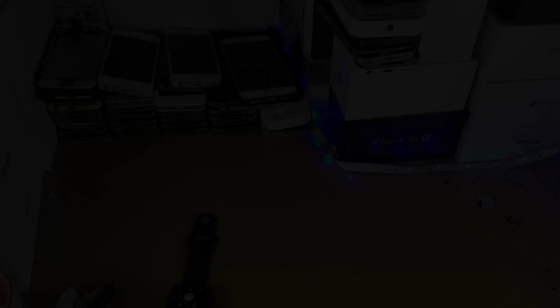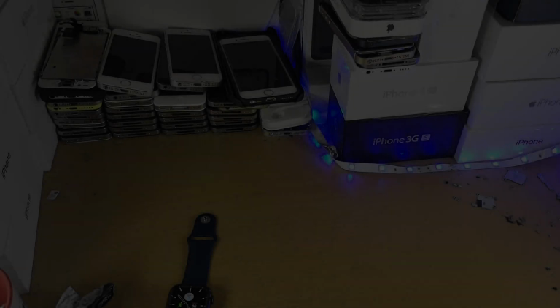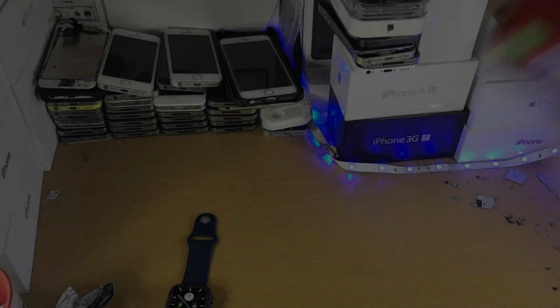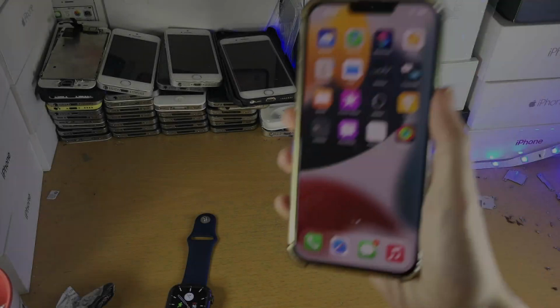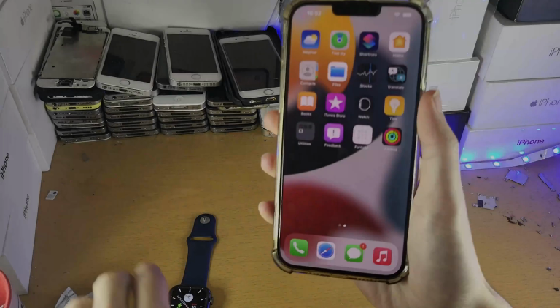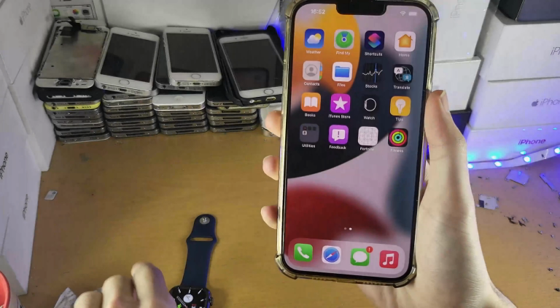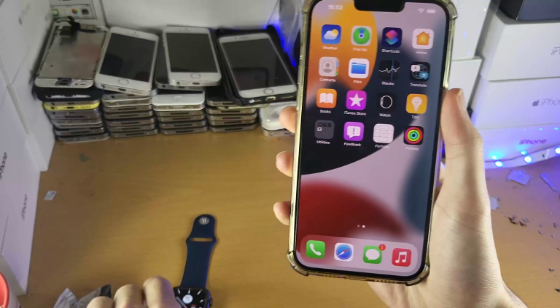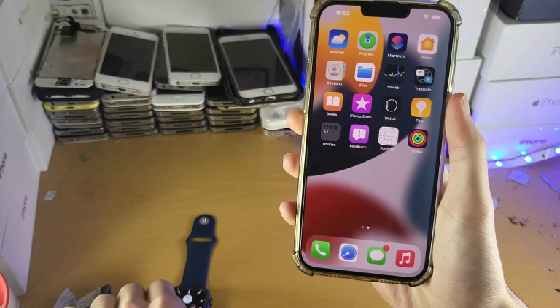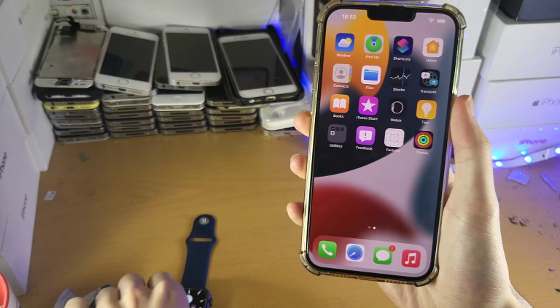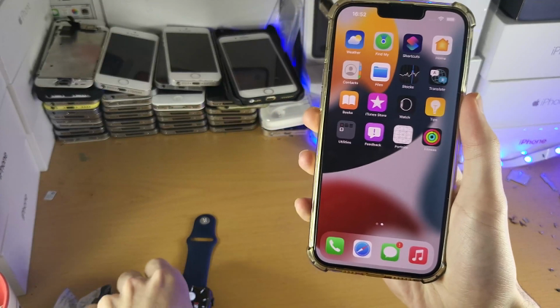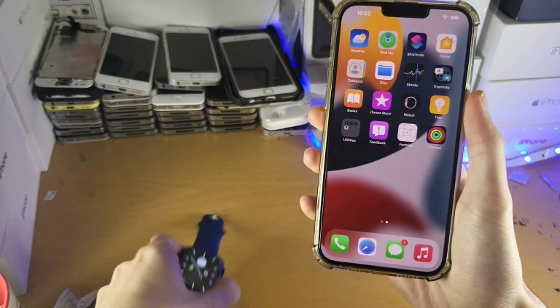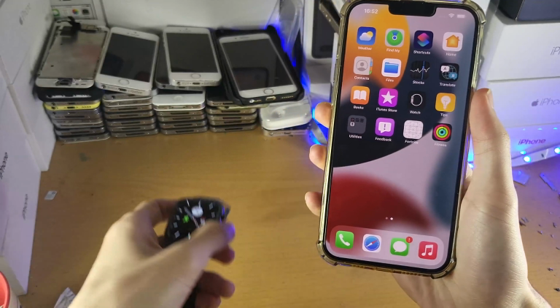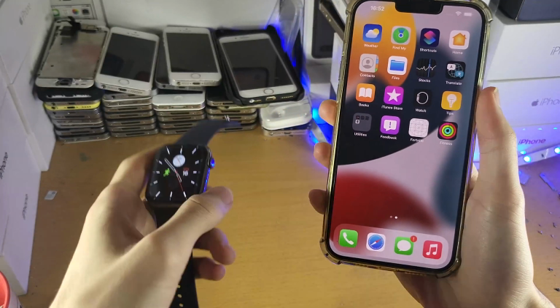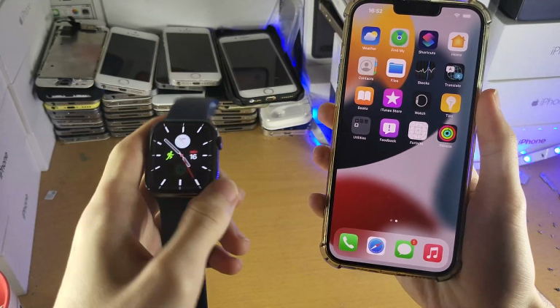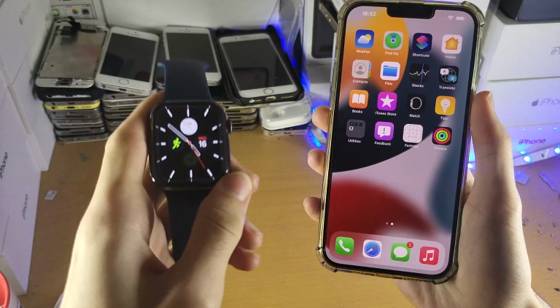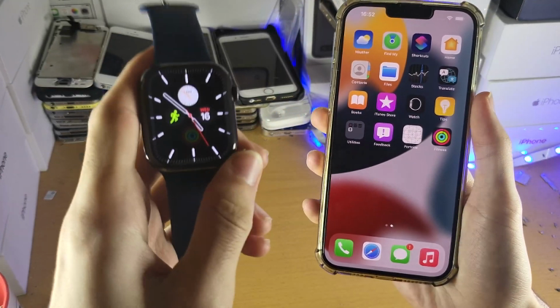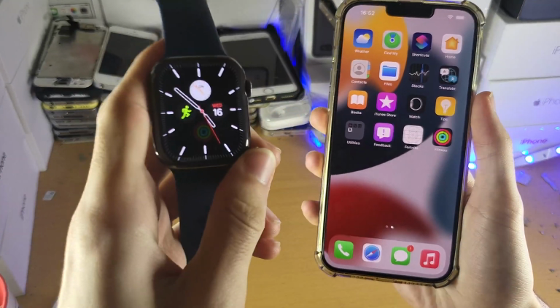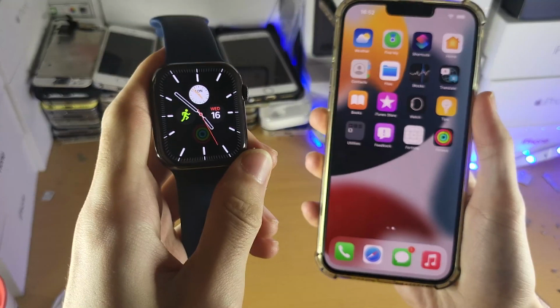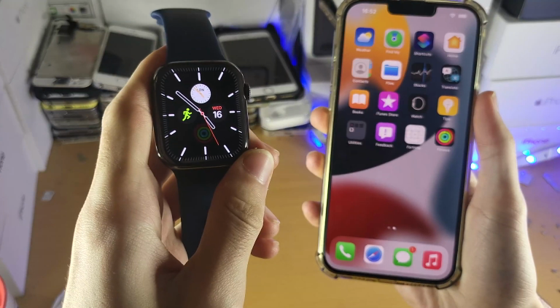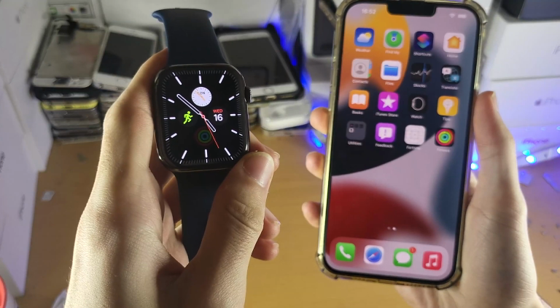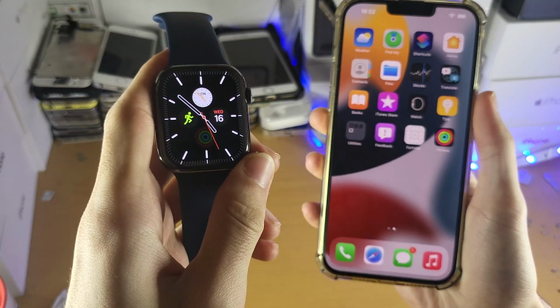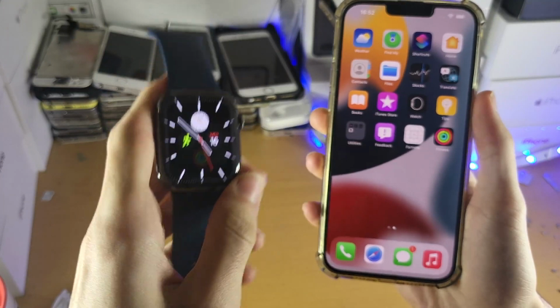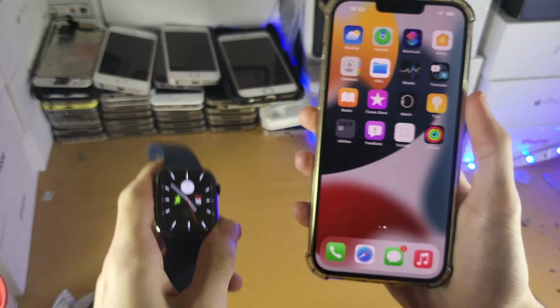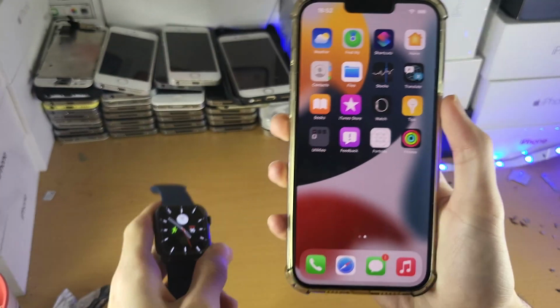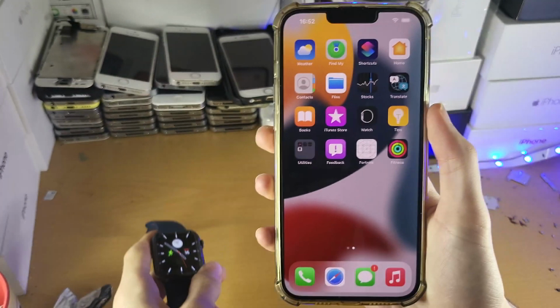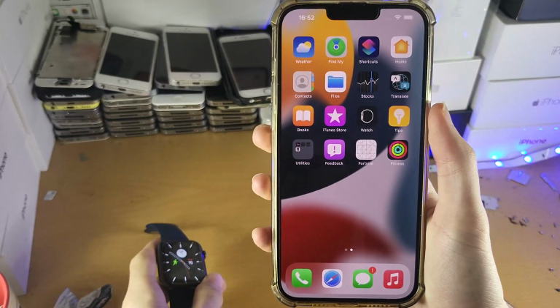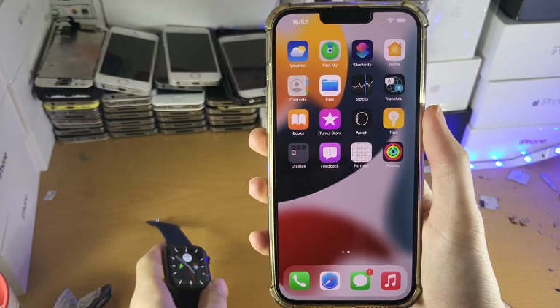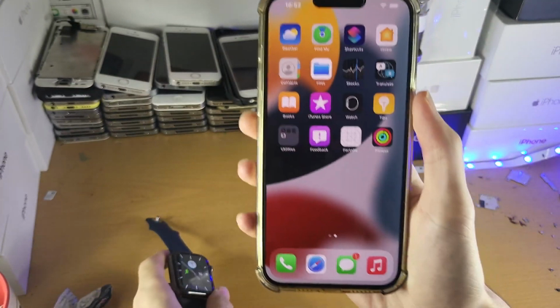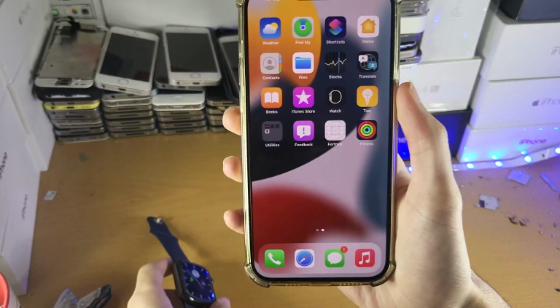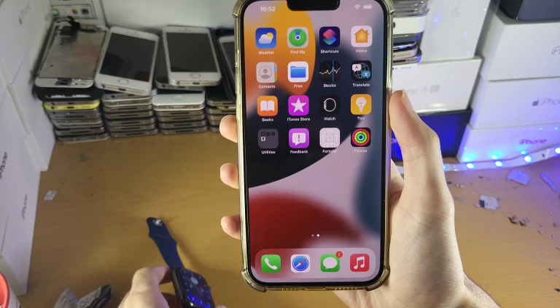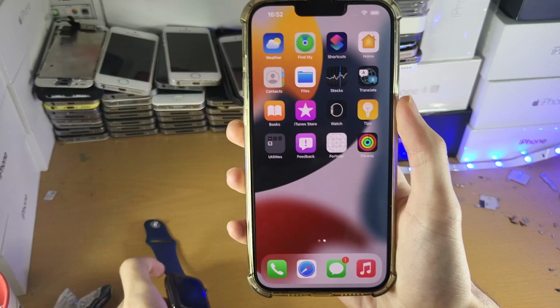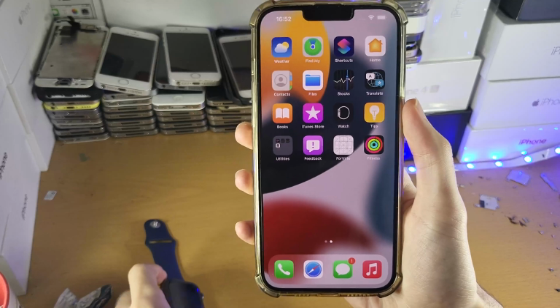Welcome everyone. I would like to show you how to unpair your Apple Watch Series 7 from your iPhone.